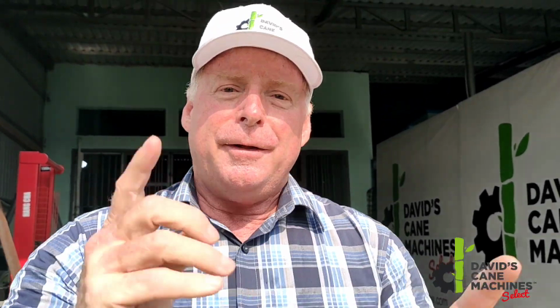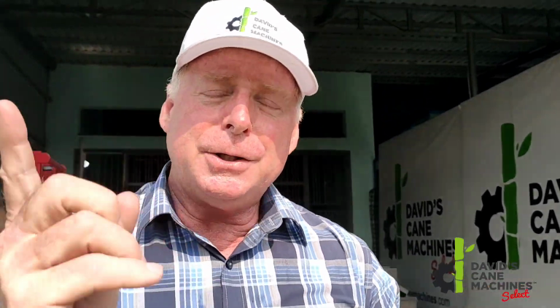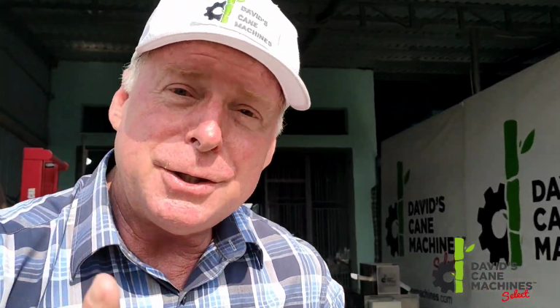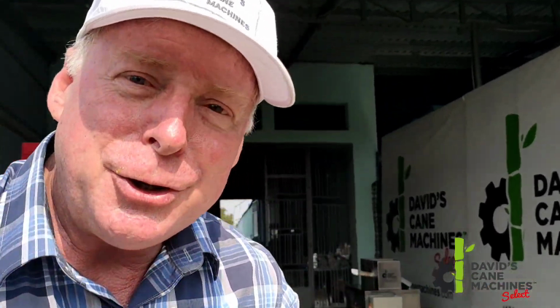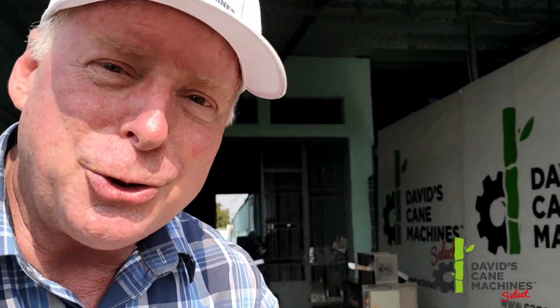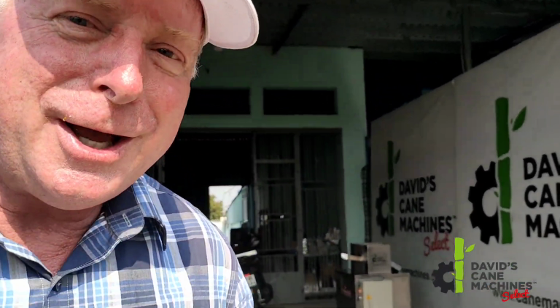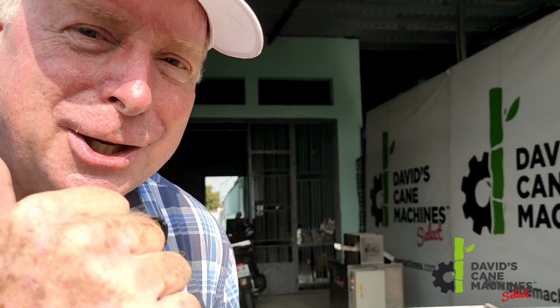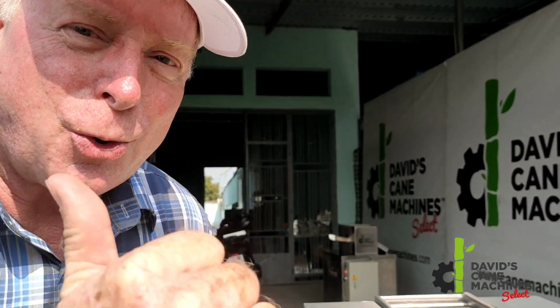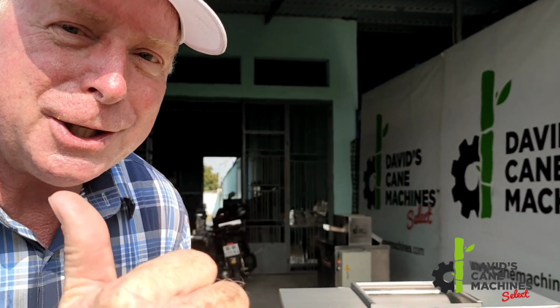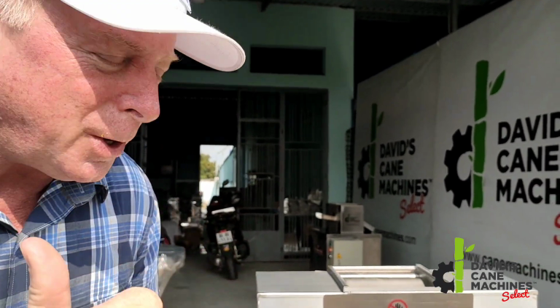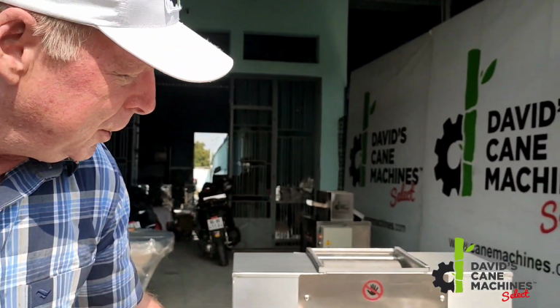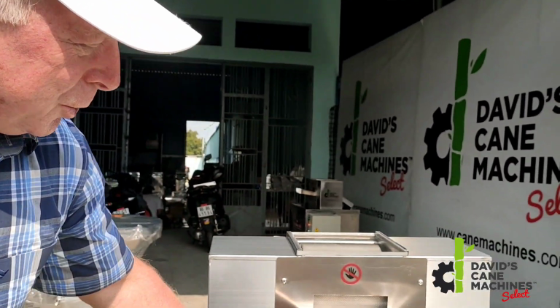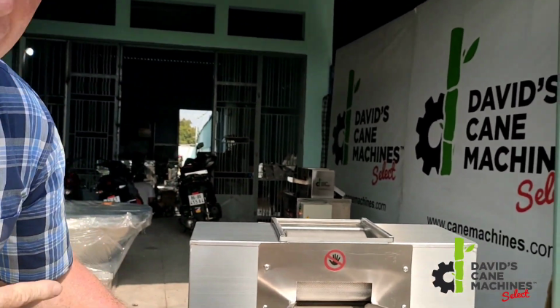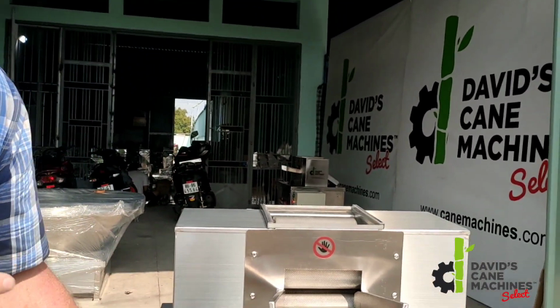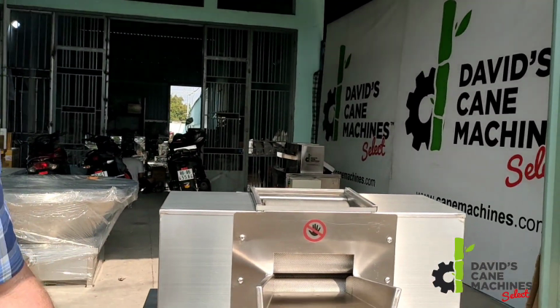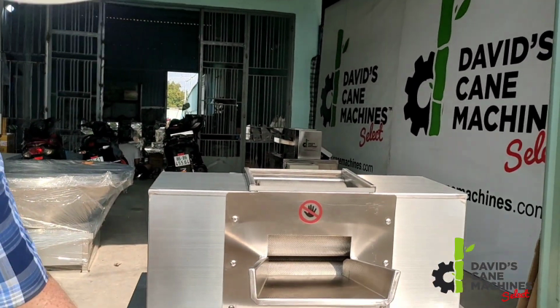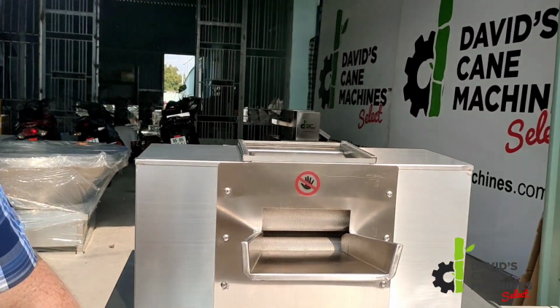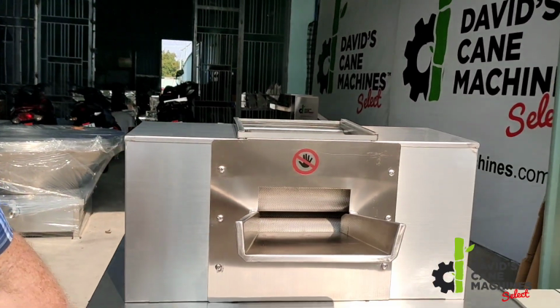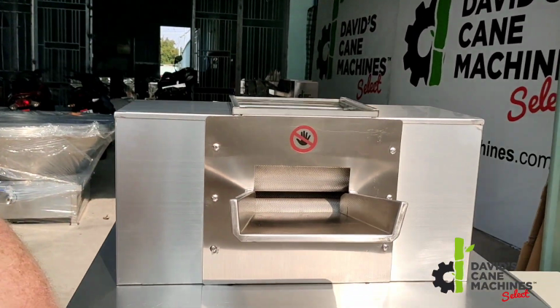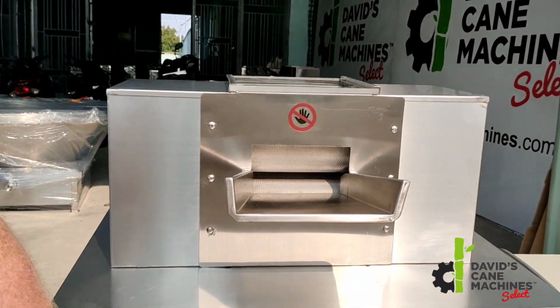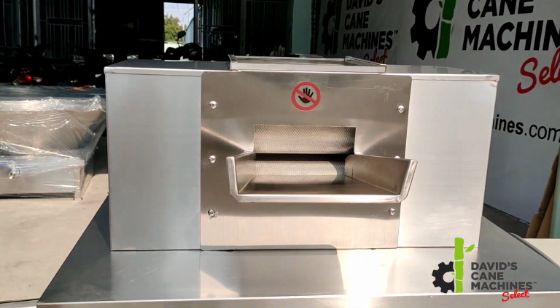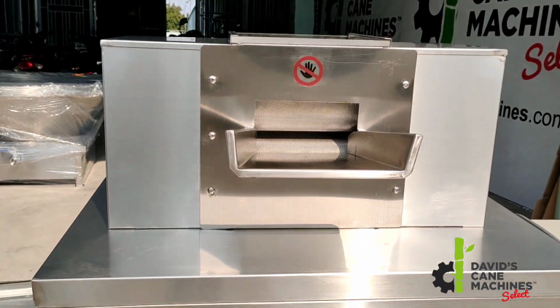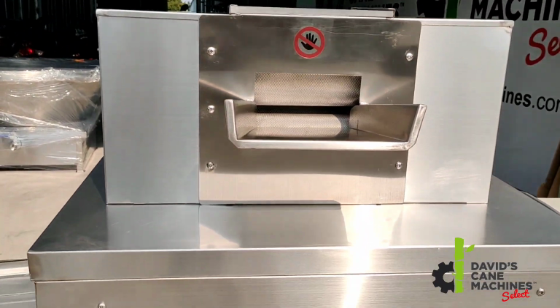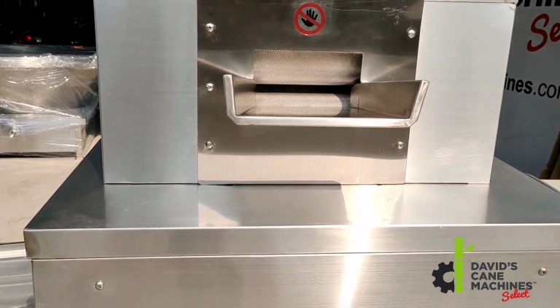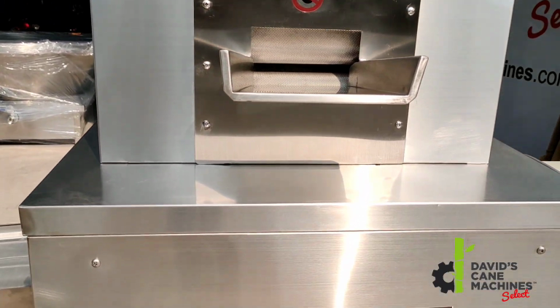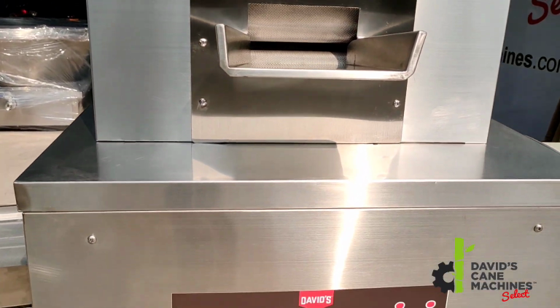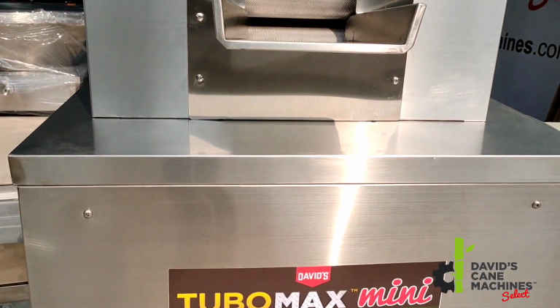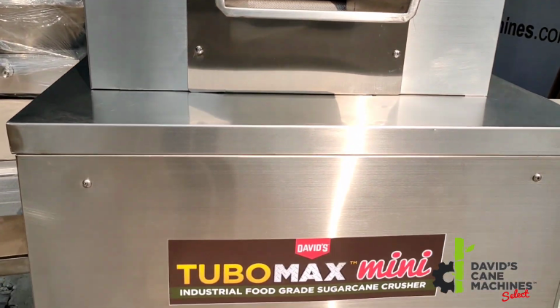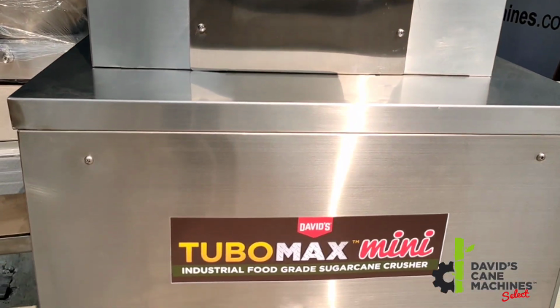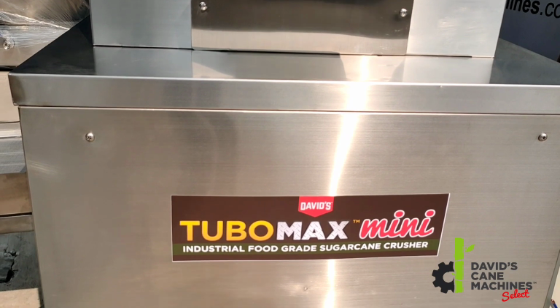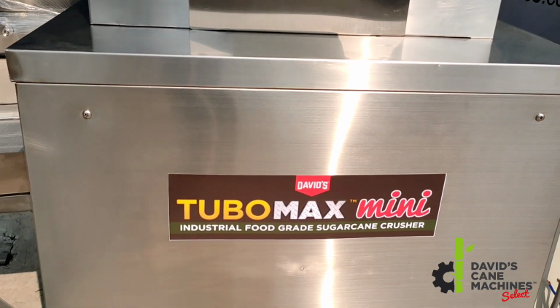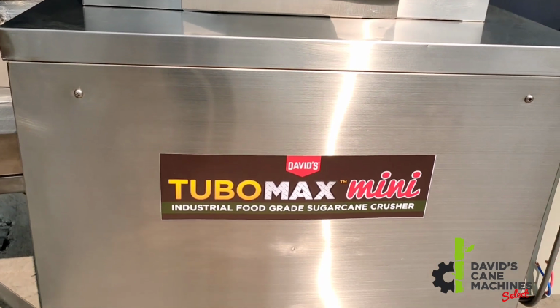This is the new 2022 Tubomax Mini, exclusively from David's Cane Machines.